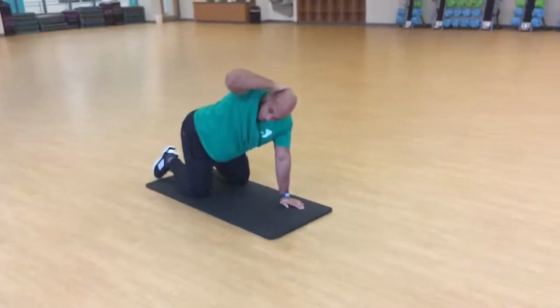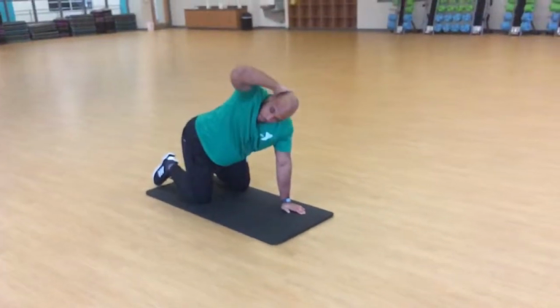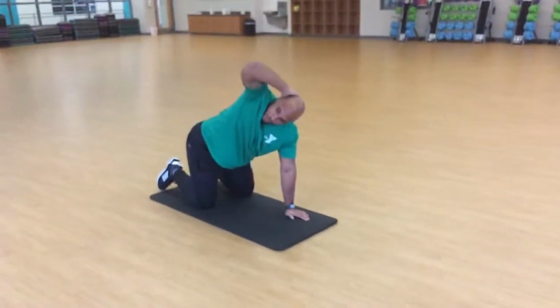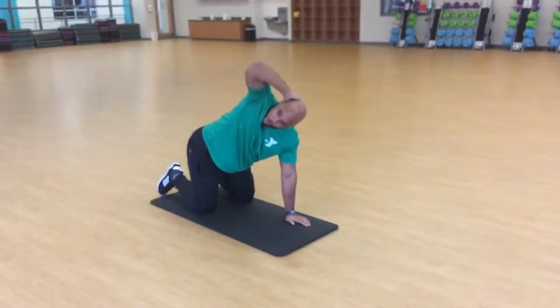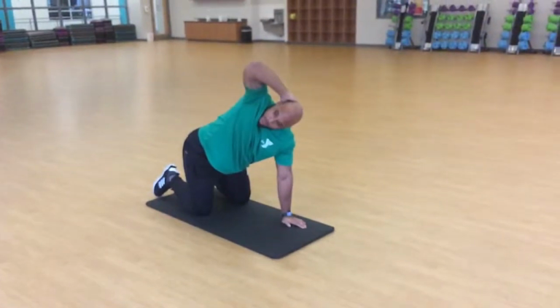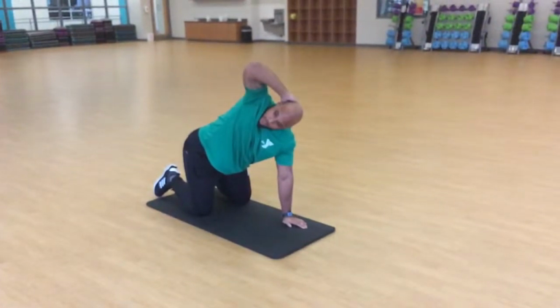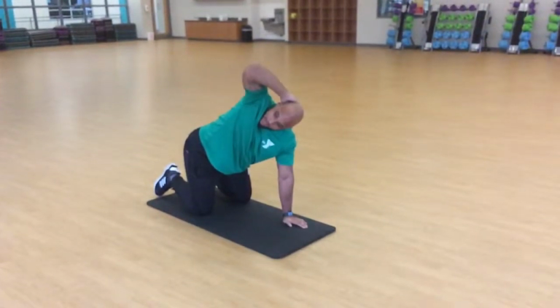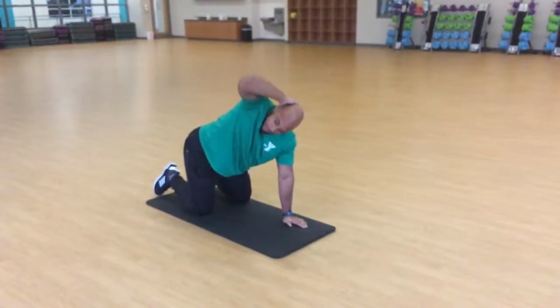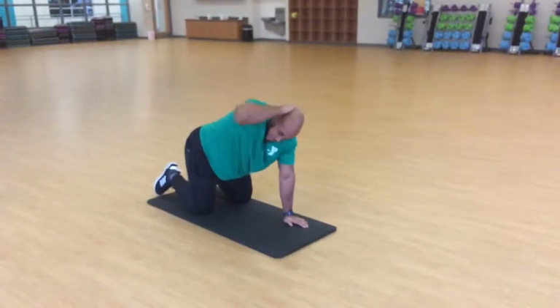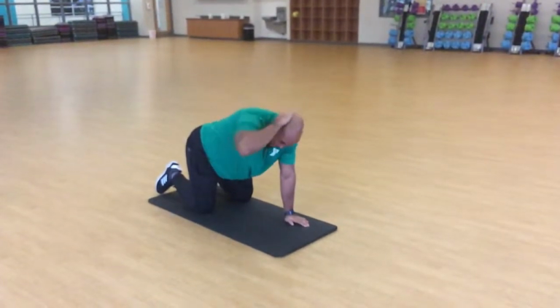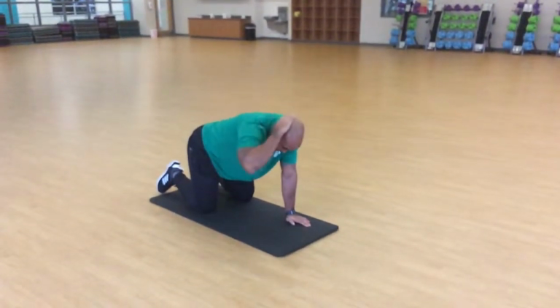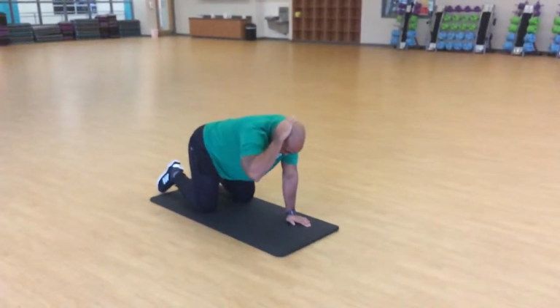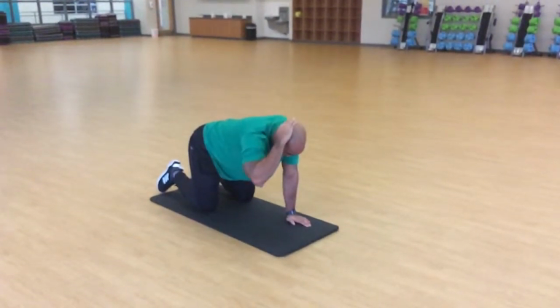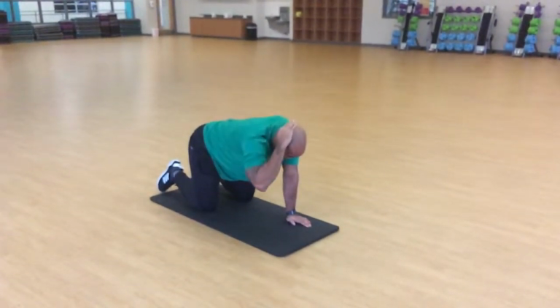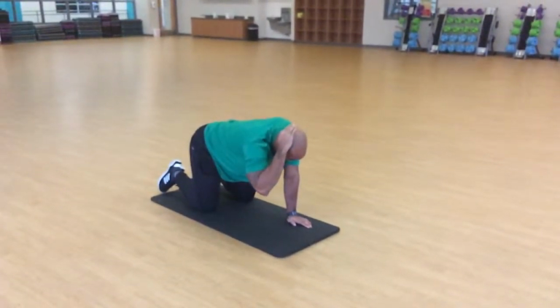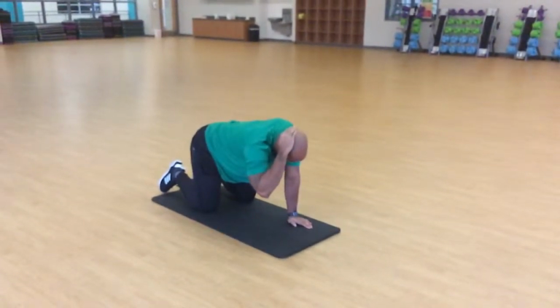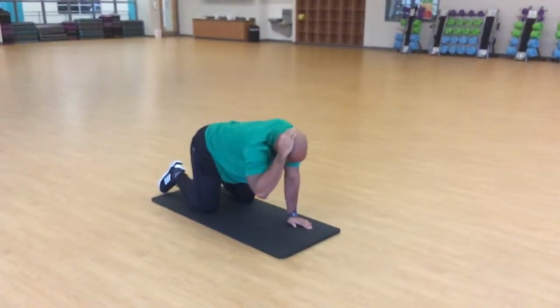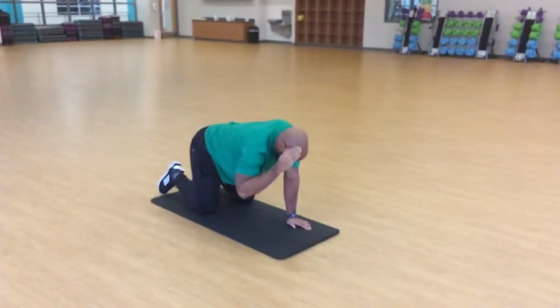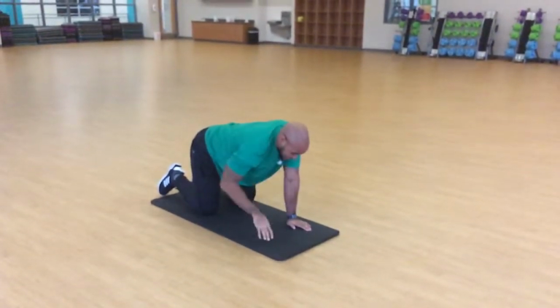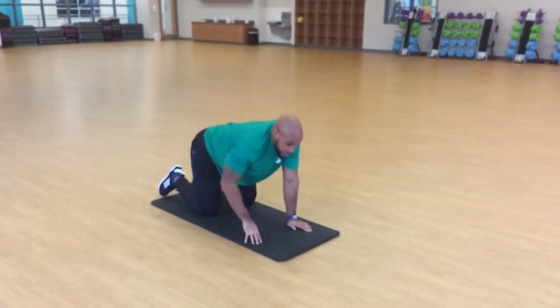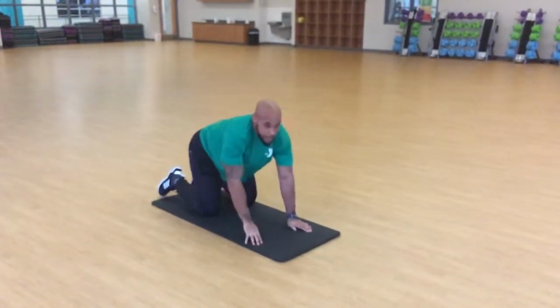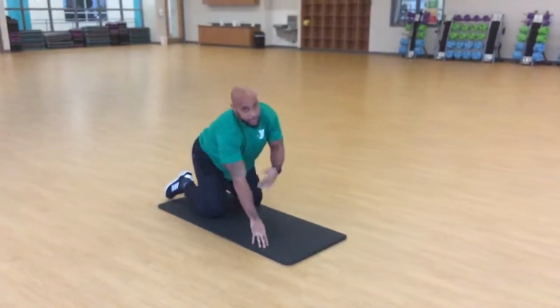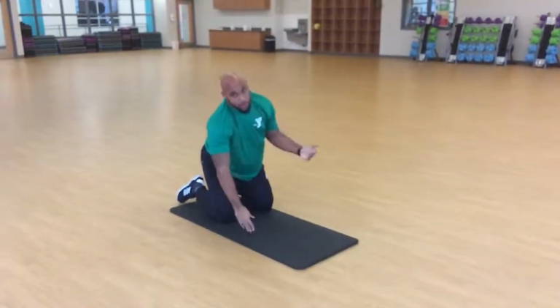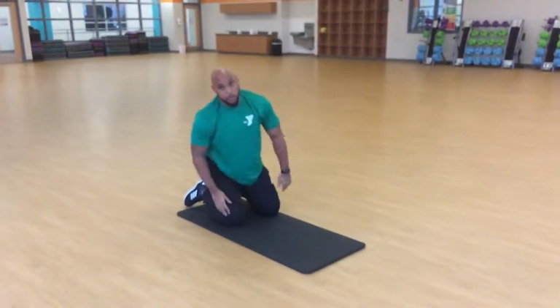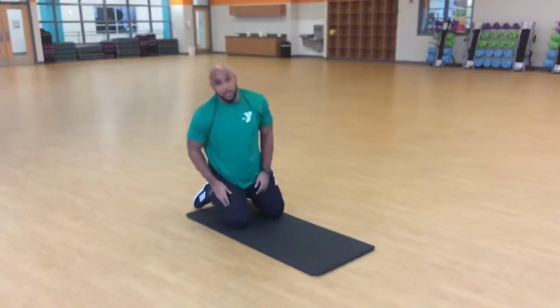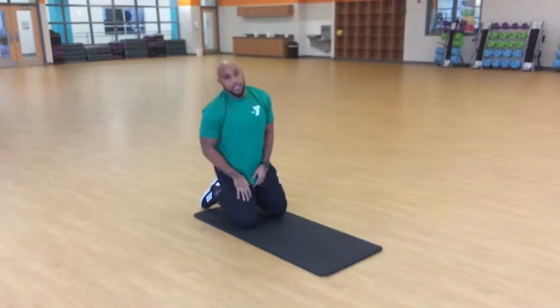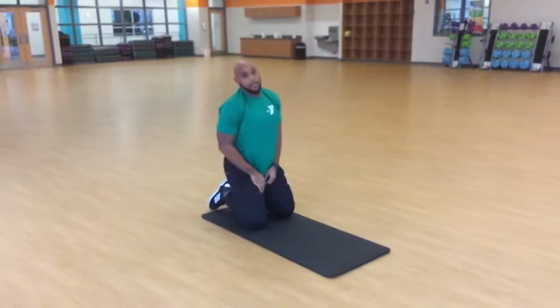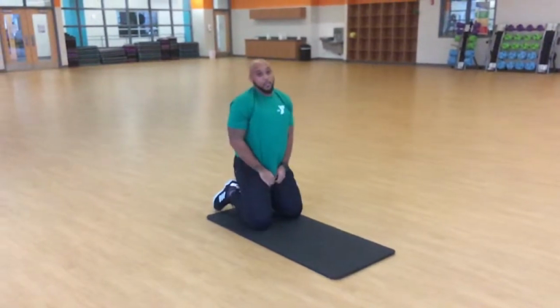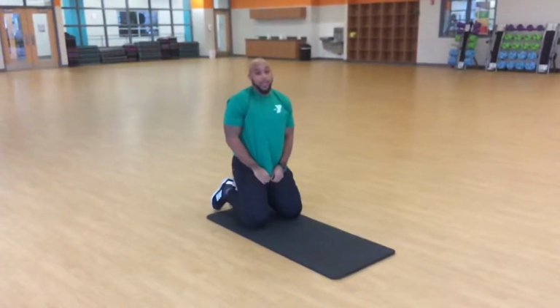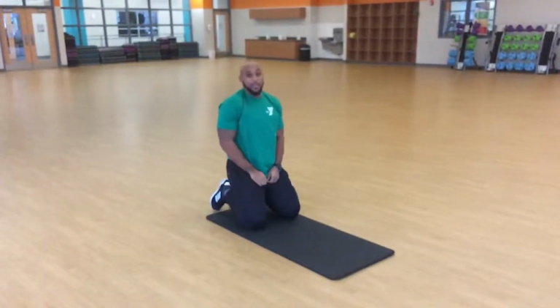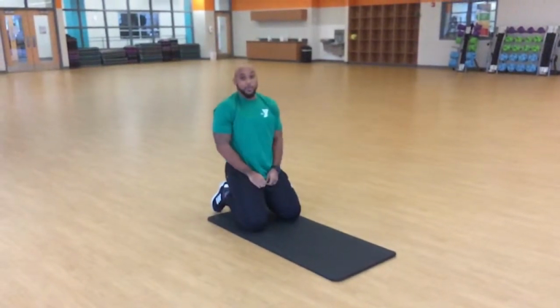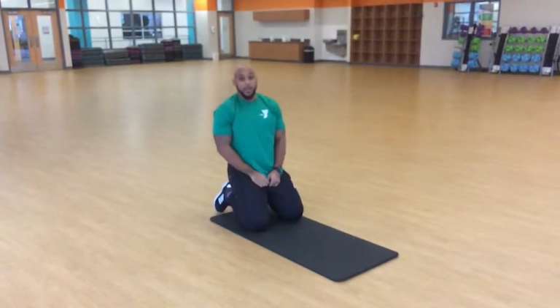Perform a few reps, not compensating in any of those areas, then go to the other side. So try that in your next workout.